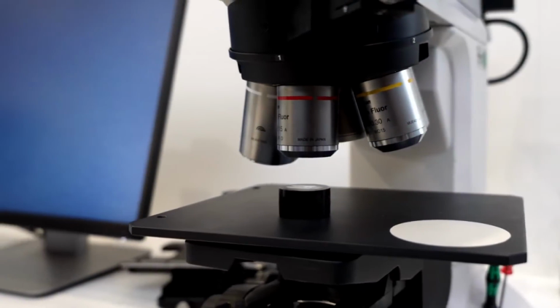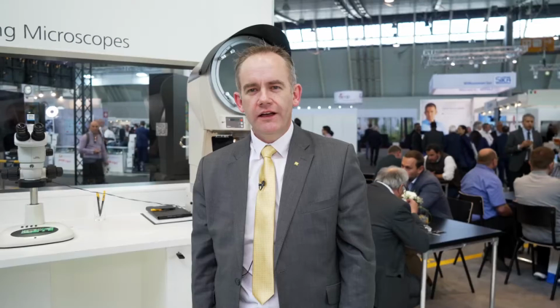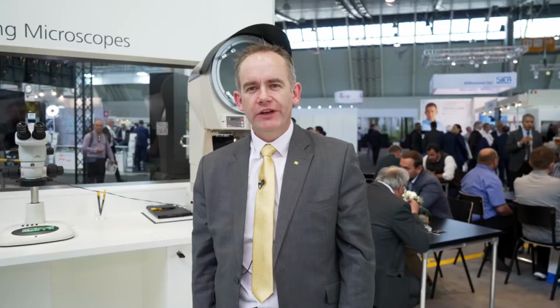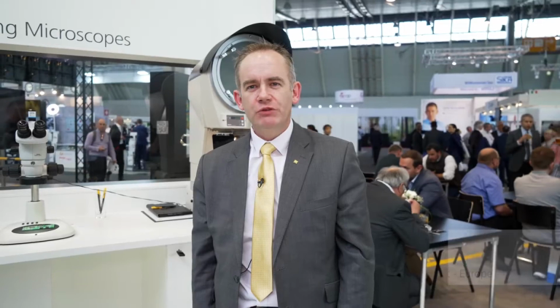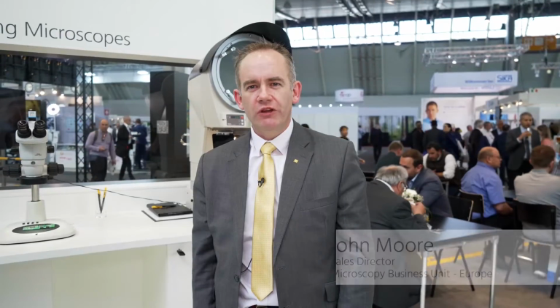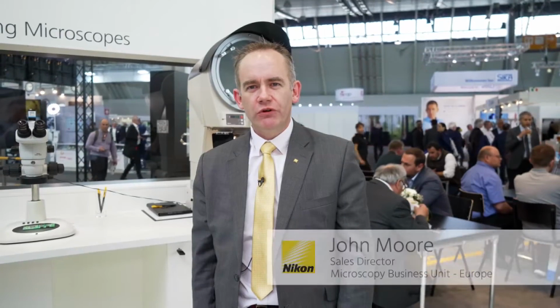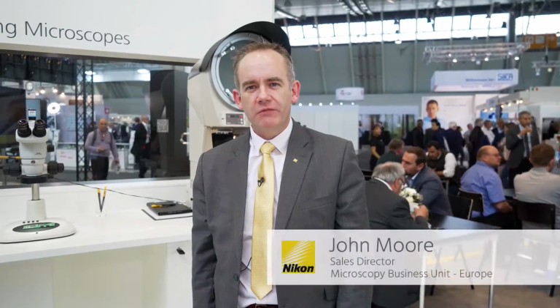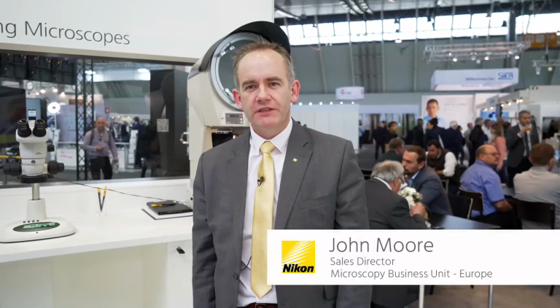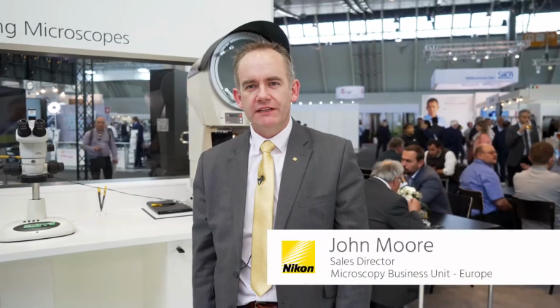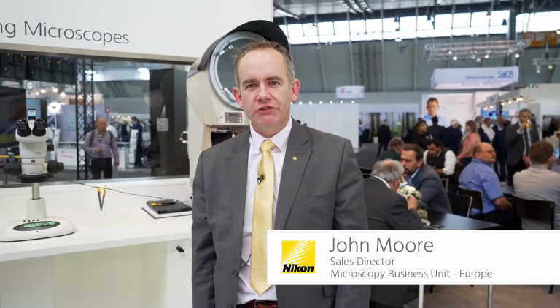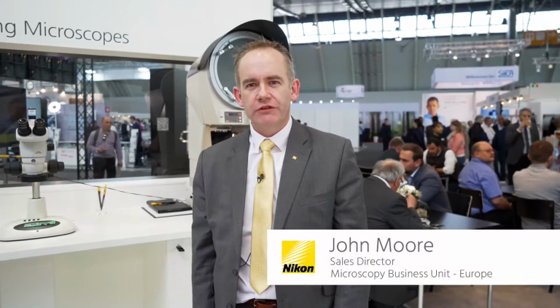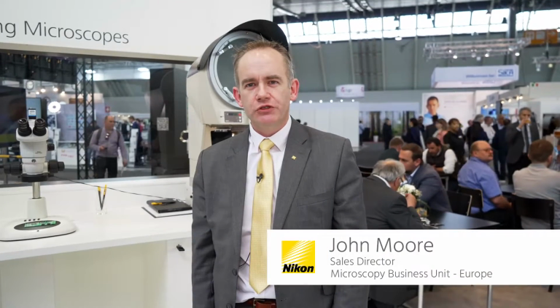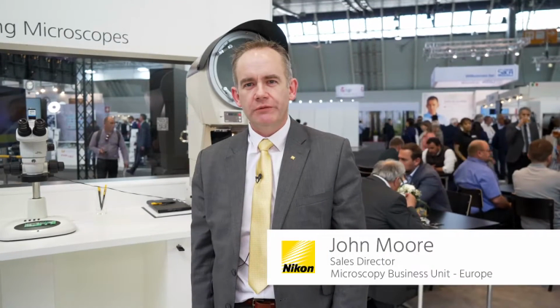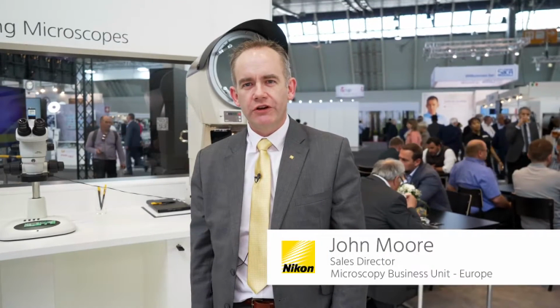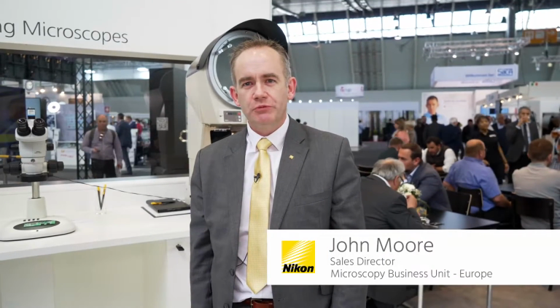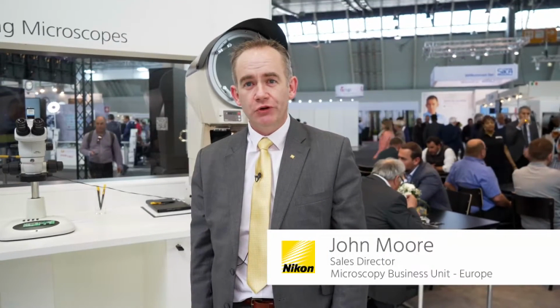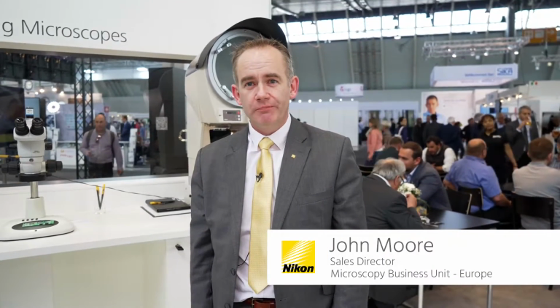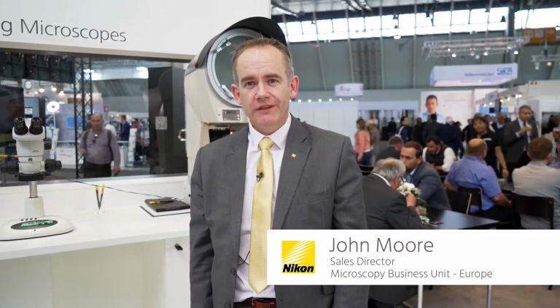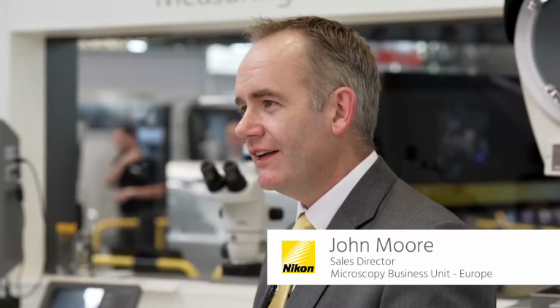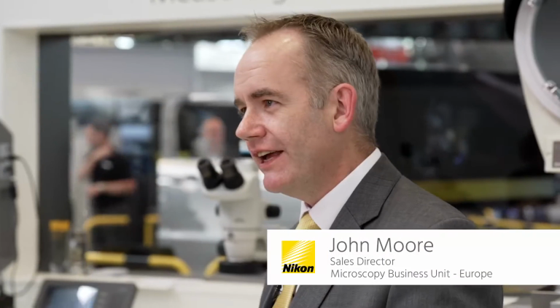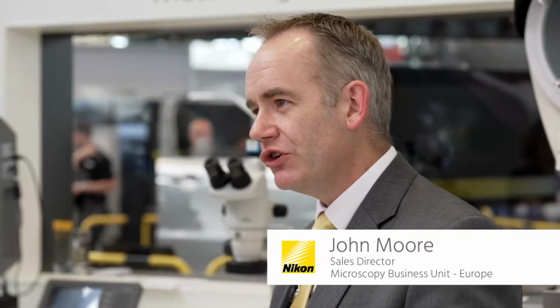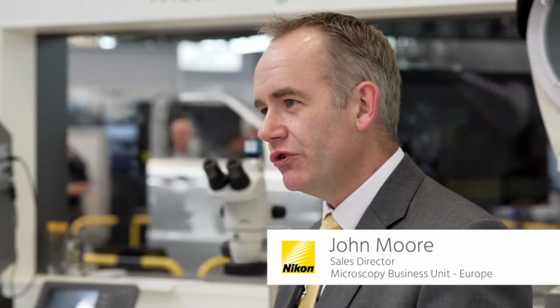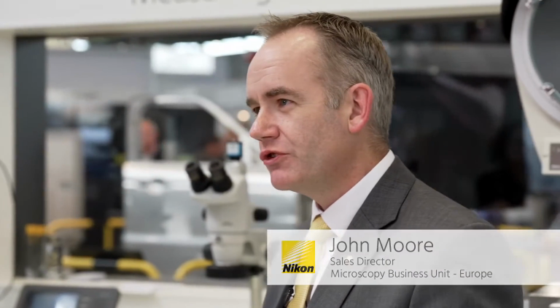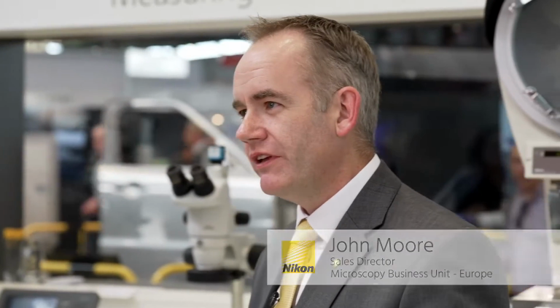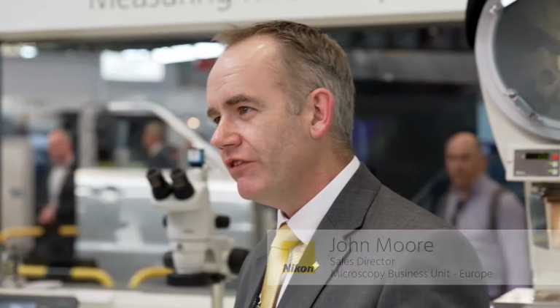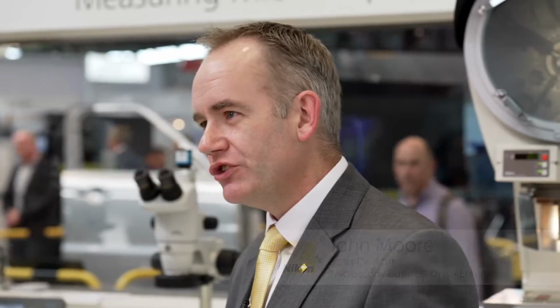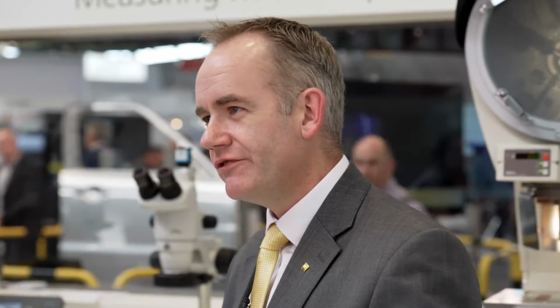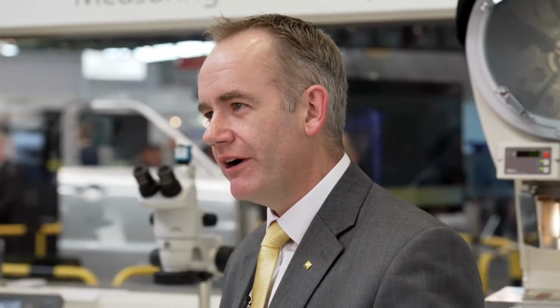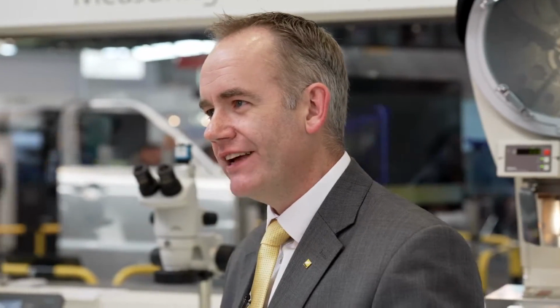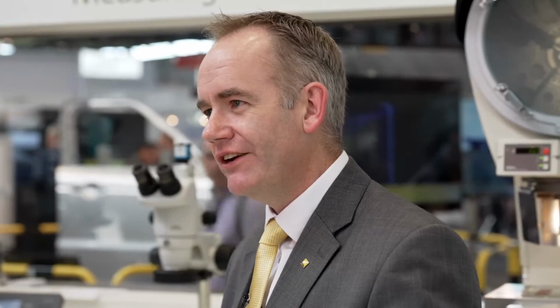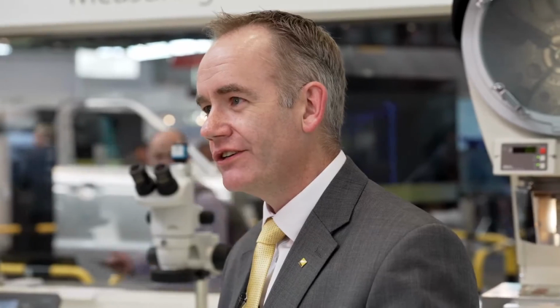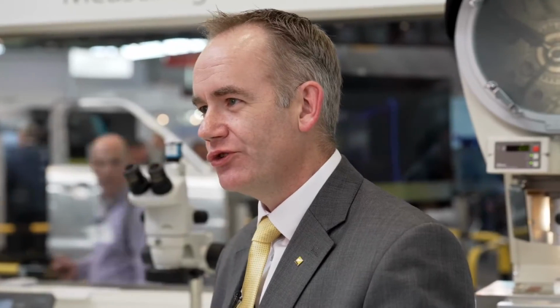Hi, my name is John Moore. I'm the sales director for 2D Microscopy Europe and today I'm going to show some of the innovations from our stand here at Control.